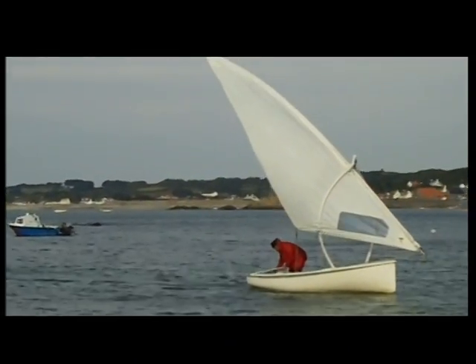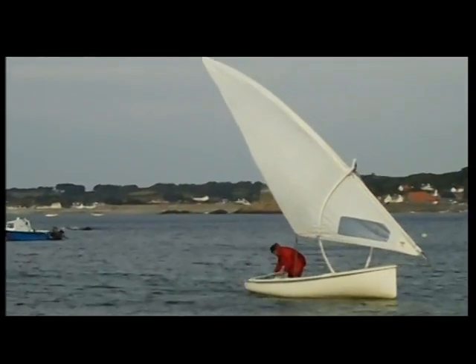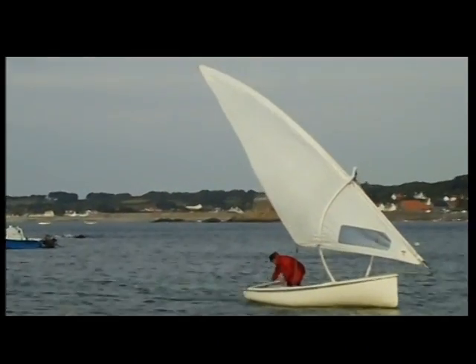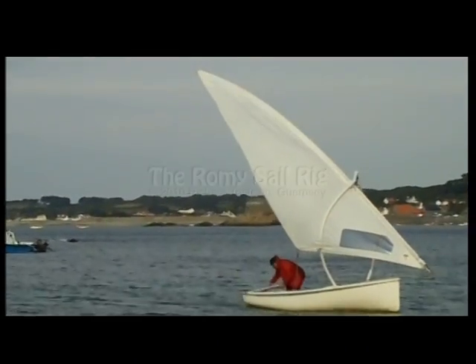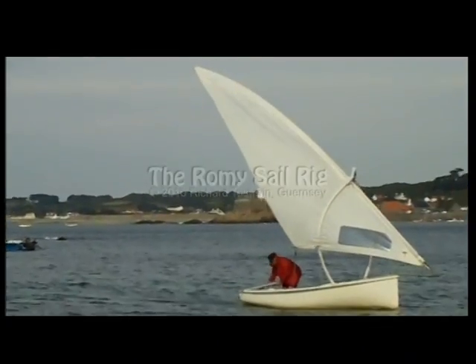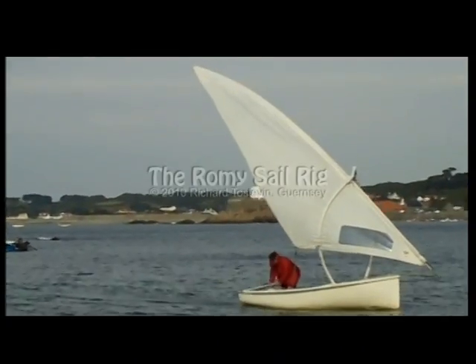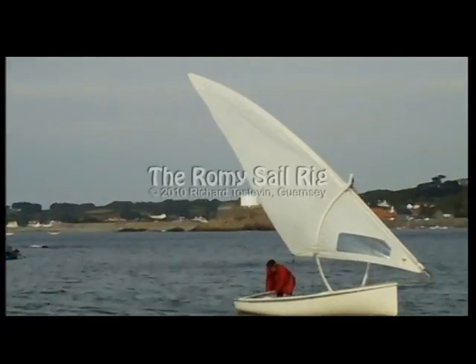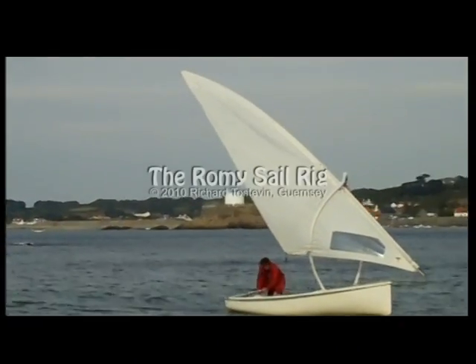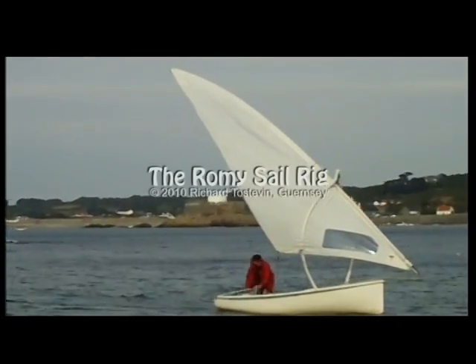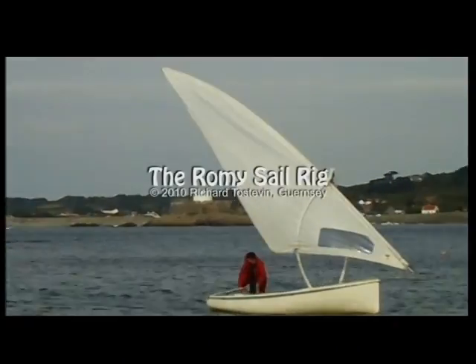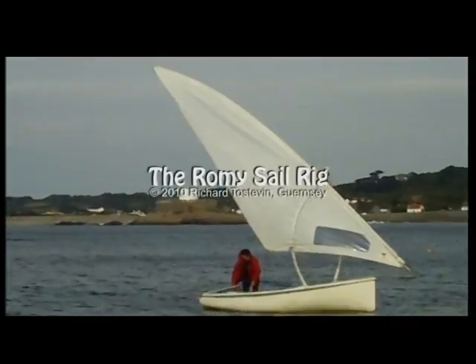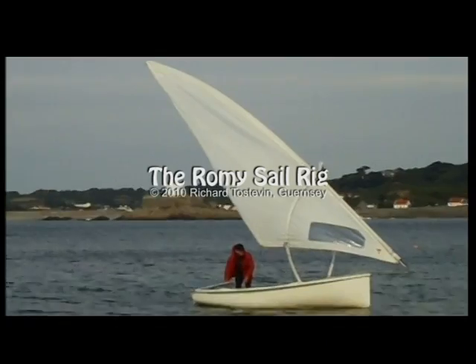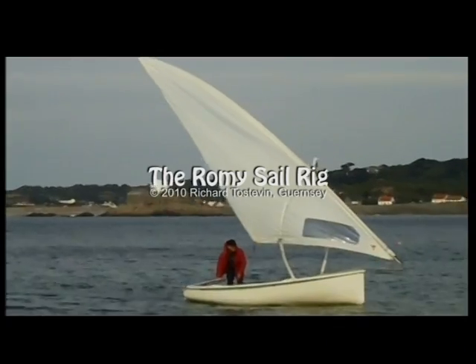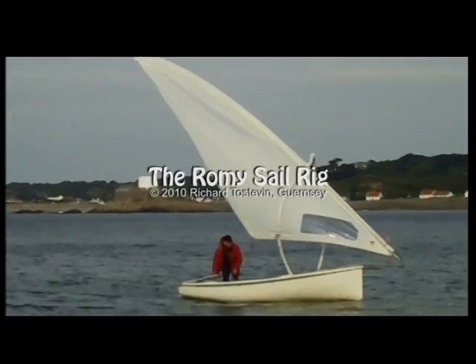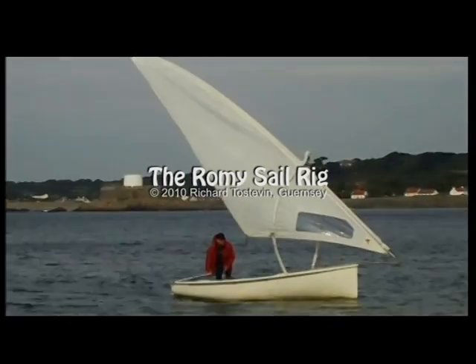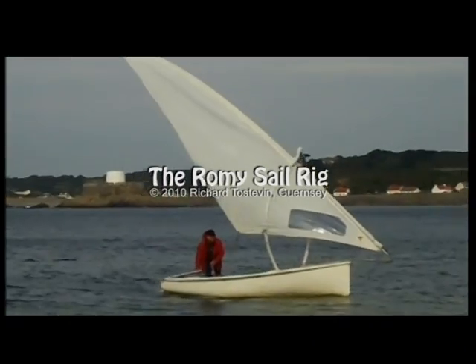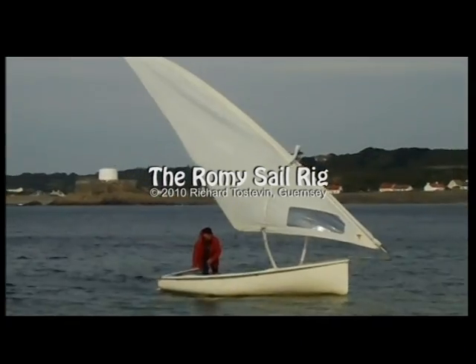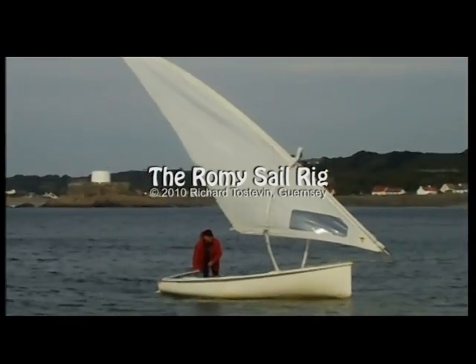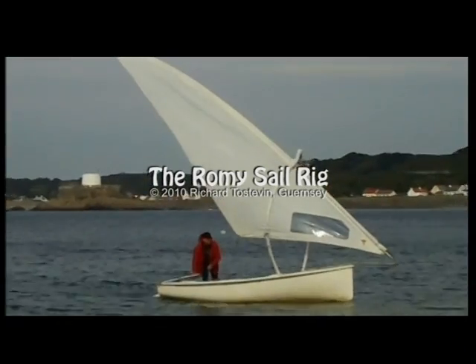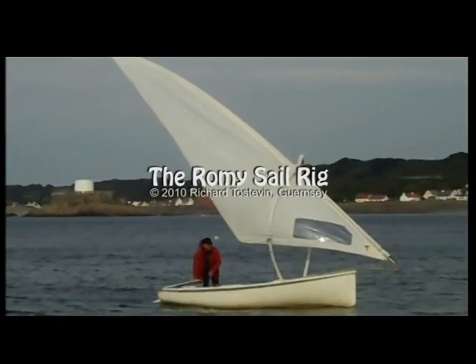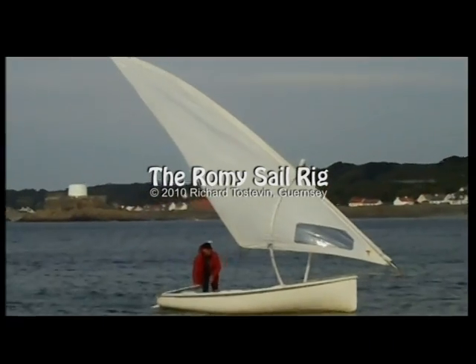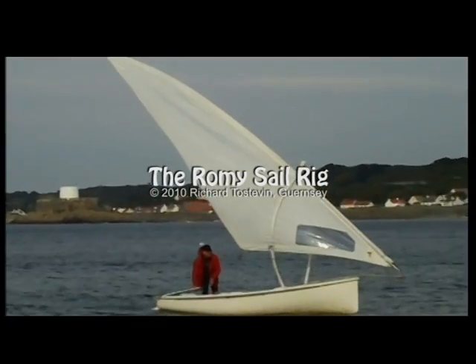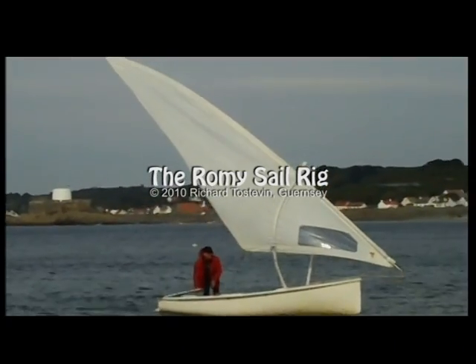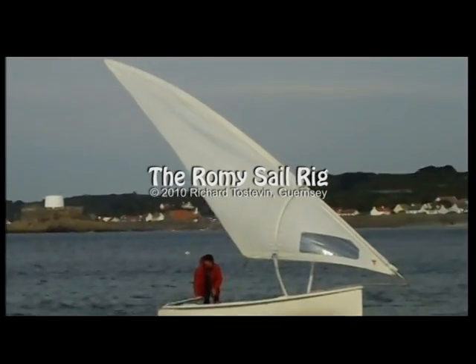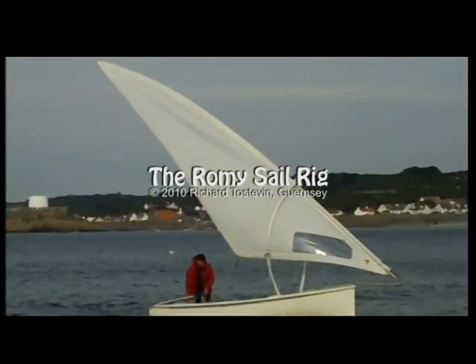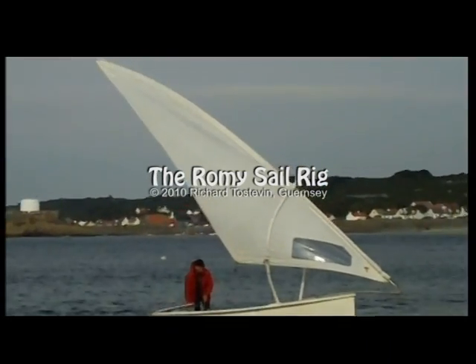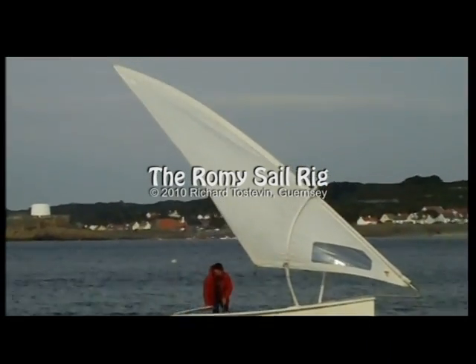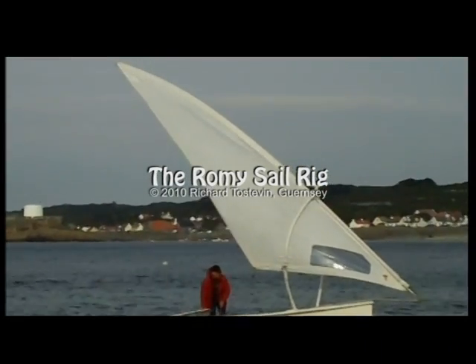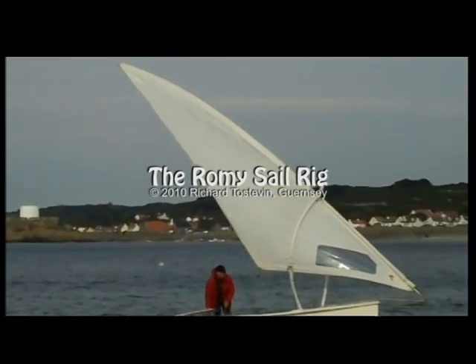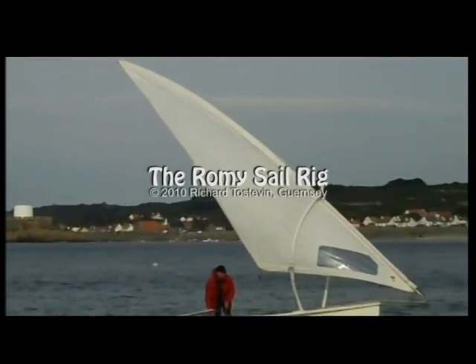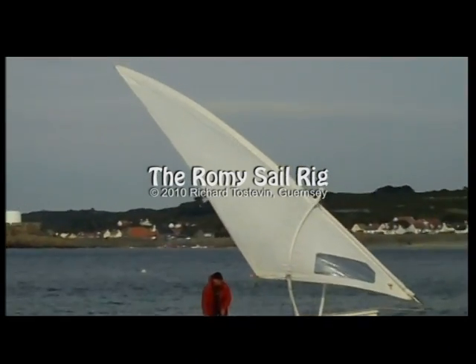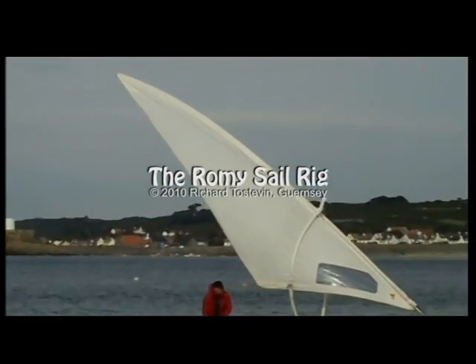The Romy sail rig. Simple sailing satisfaction.